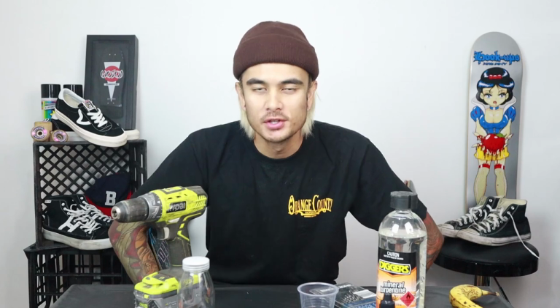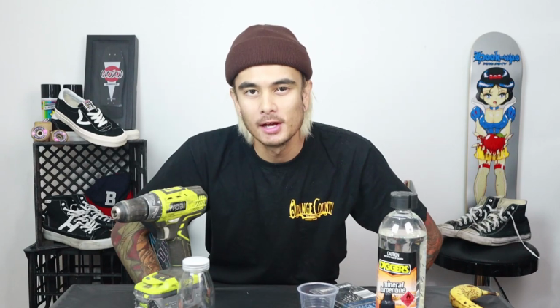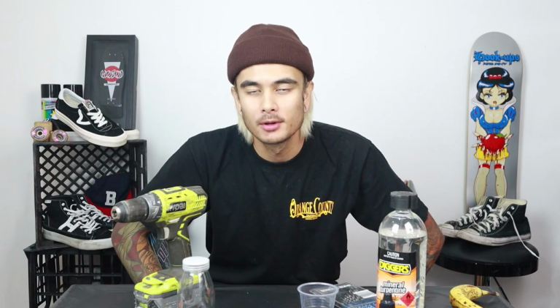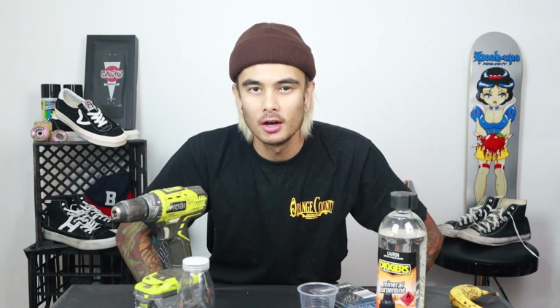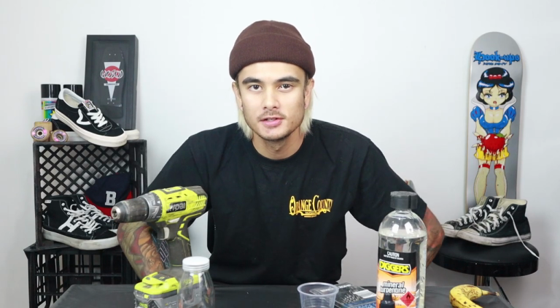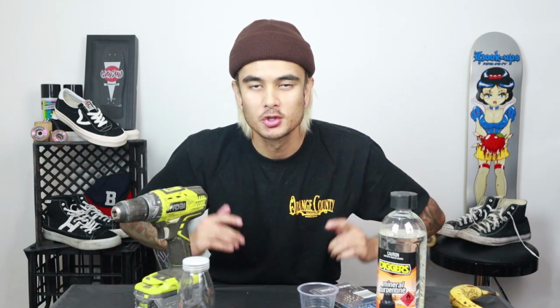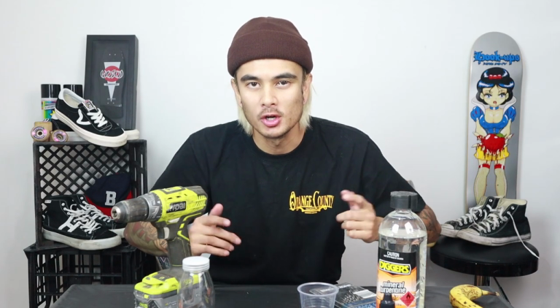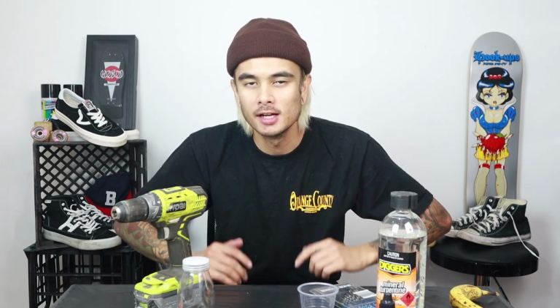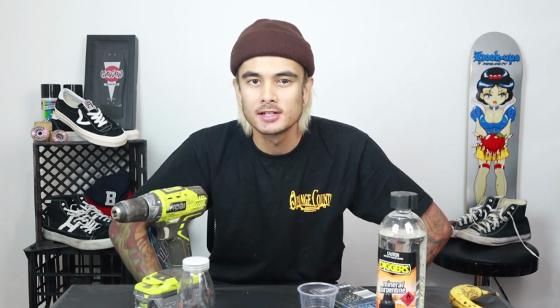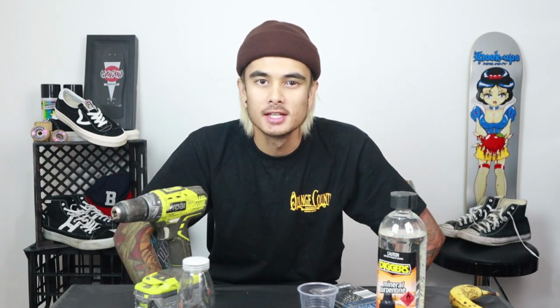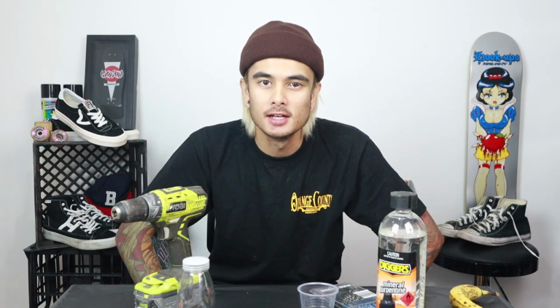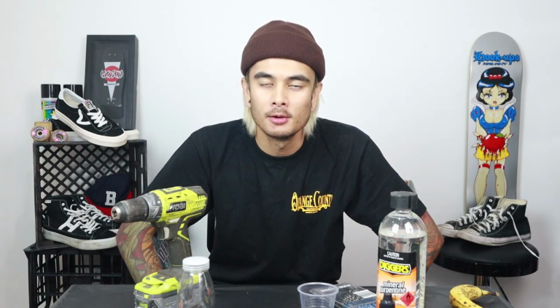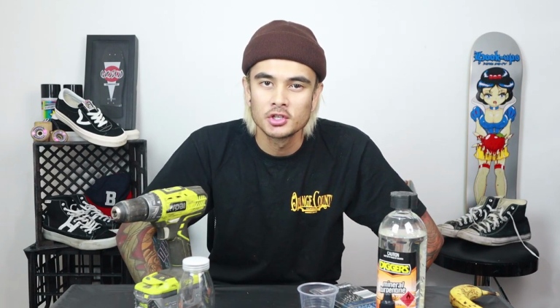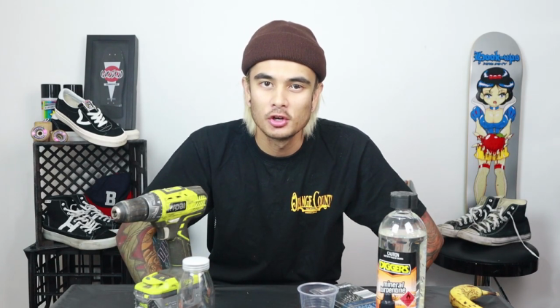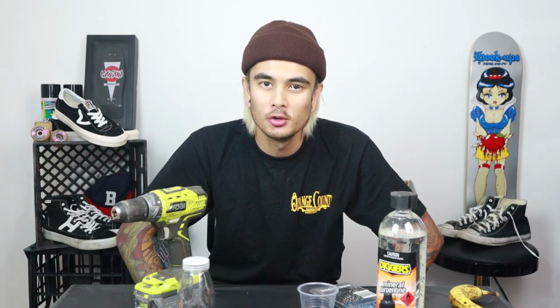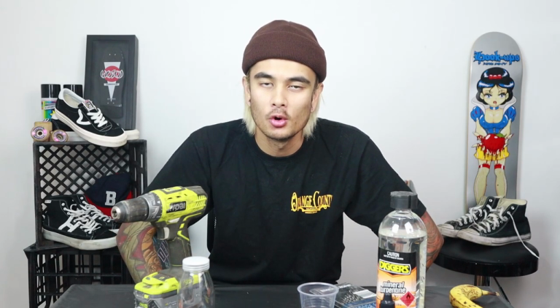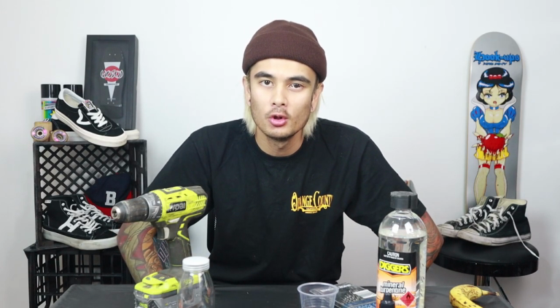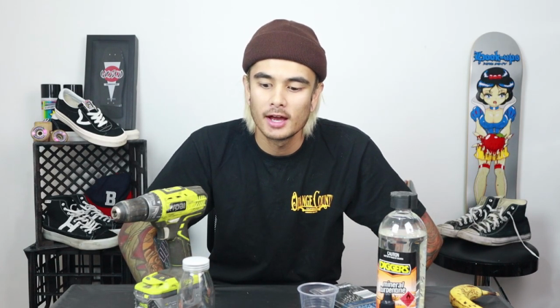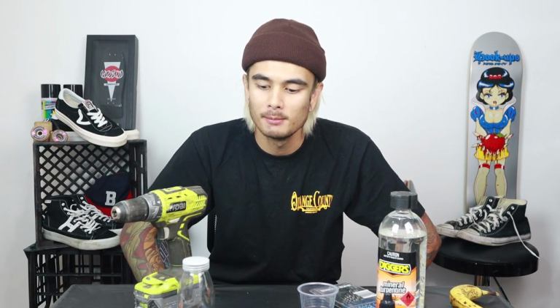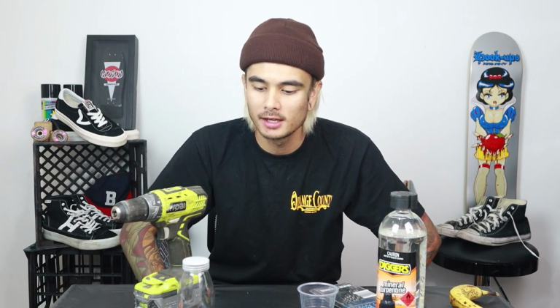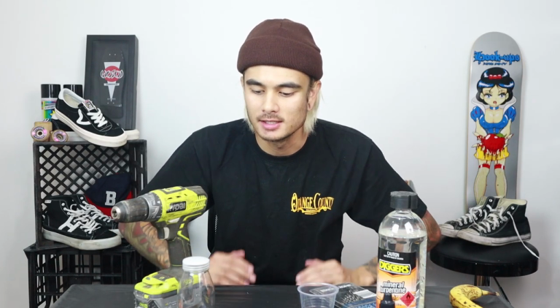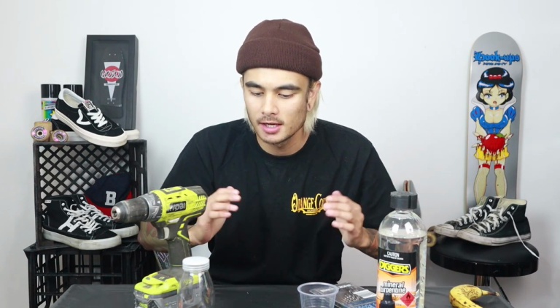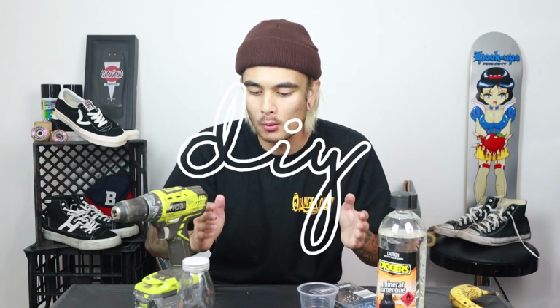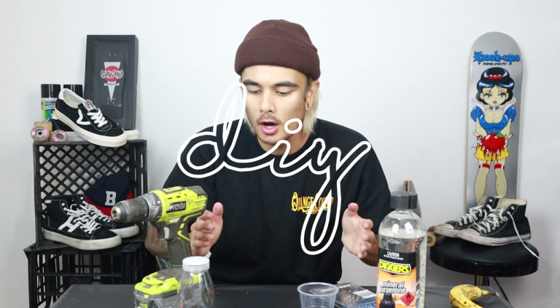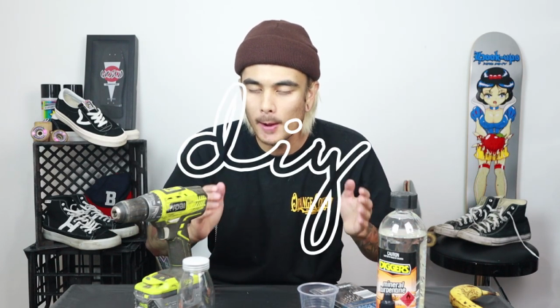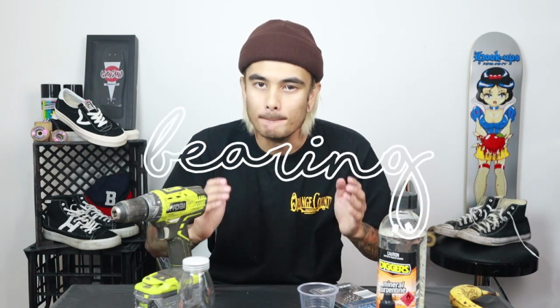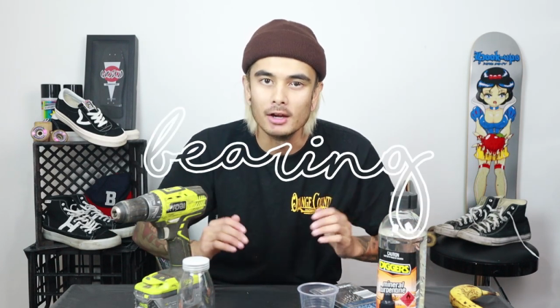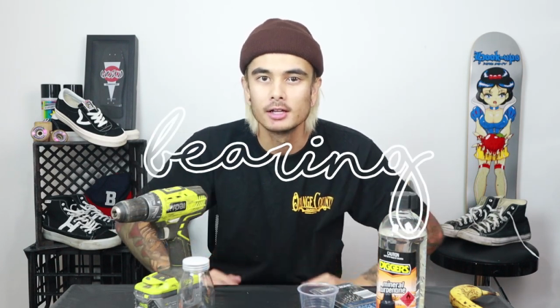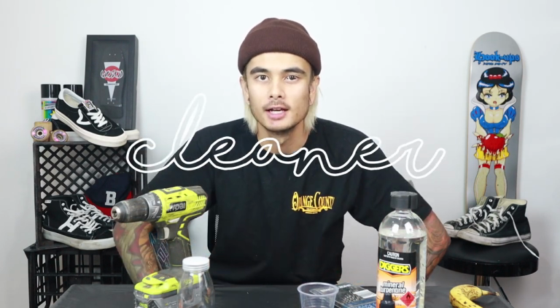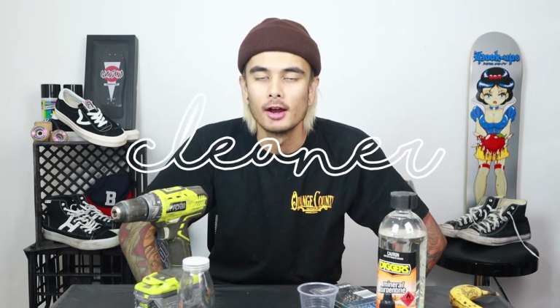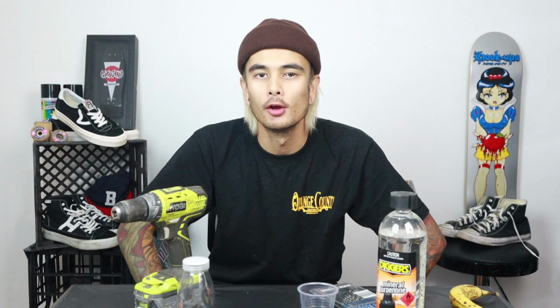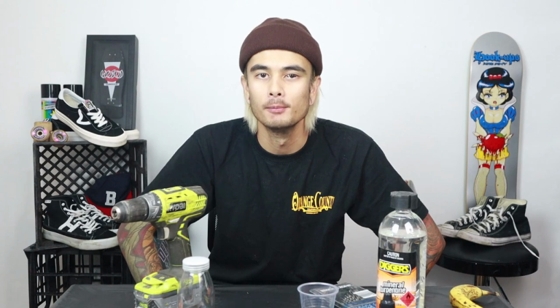What's up guys? Sean Enox here. I want to show you all how to make a DIY bearing cleaner at home.